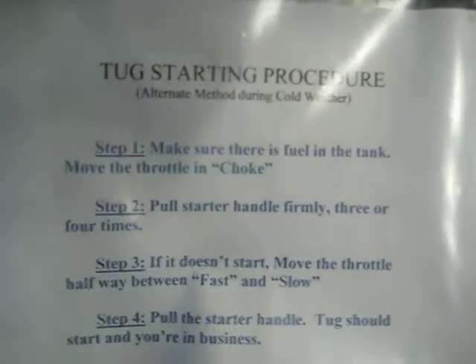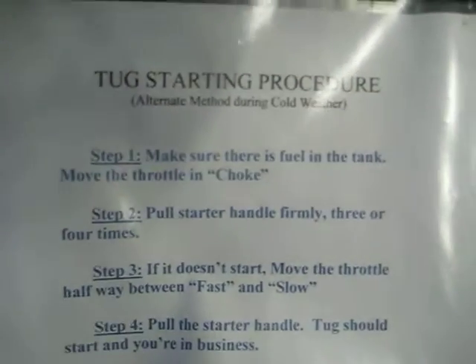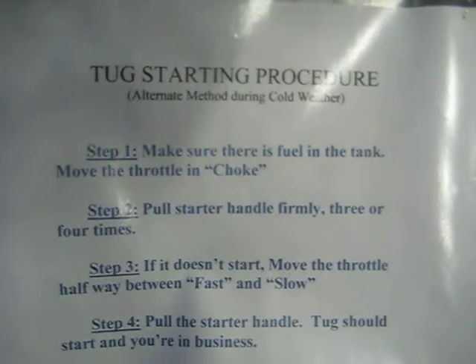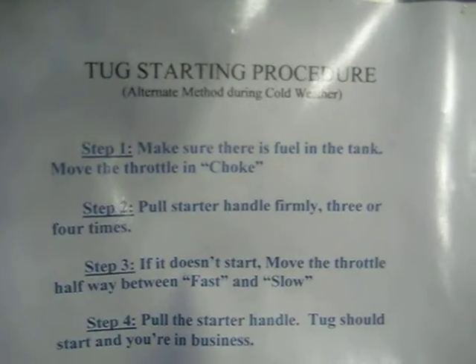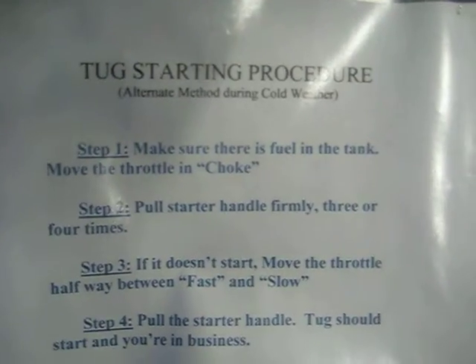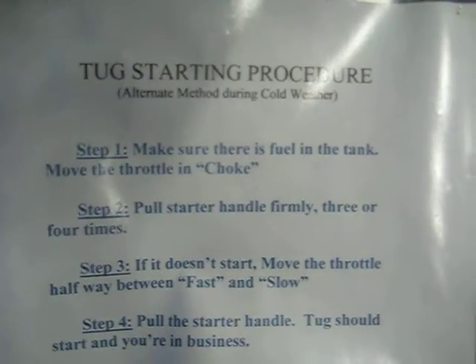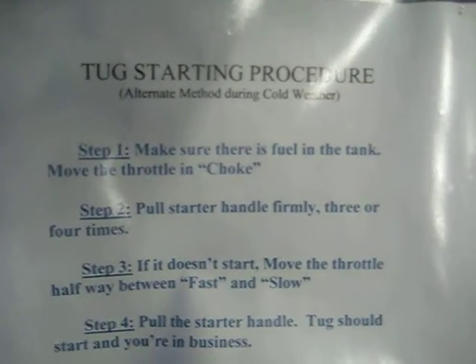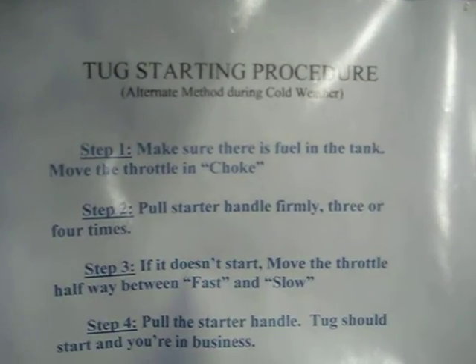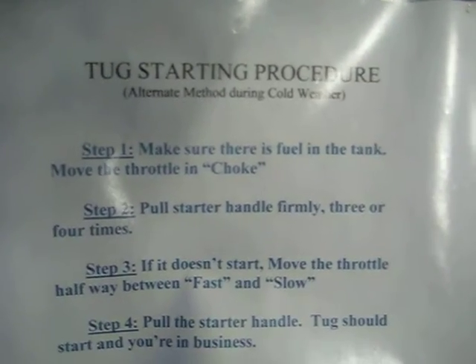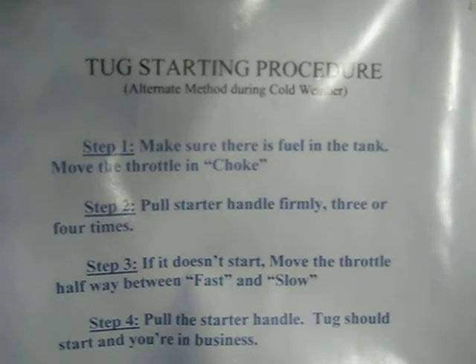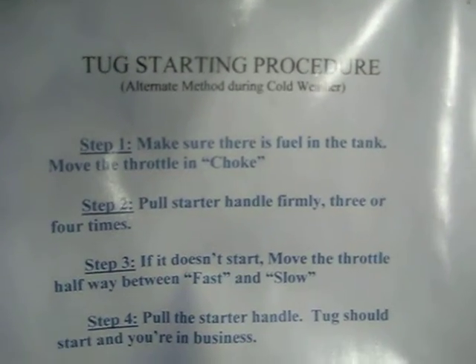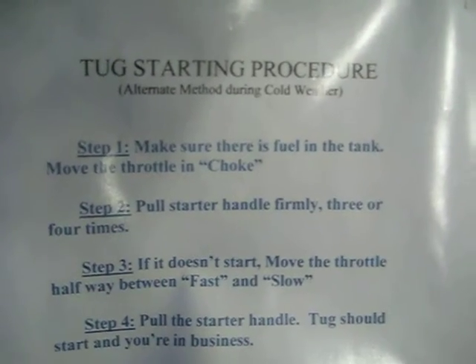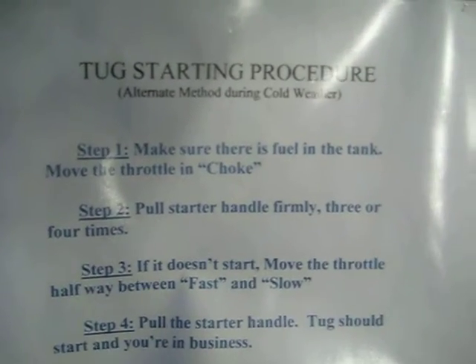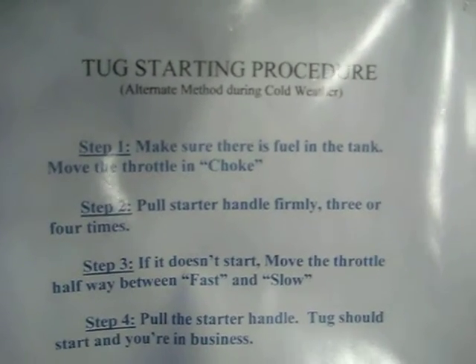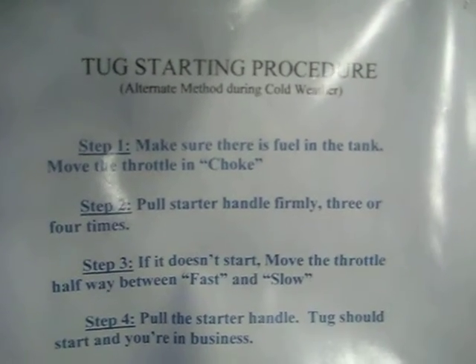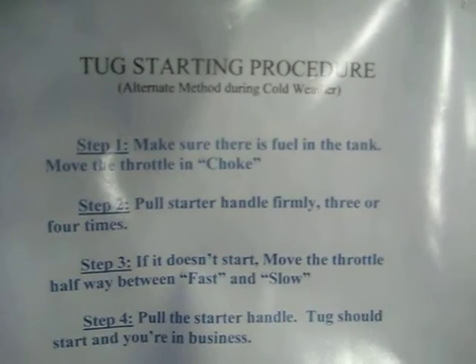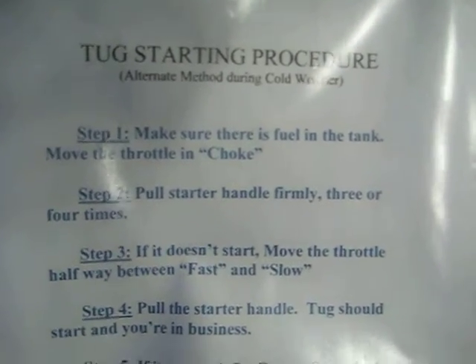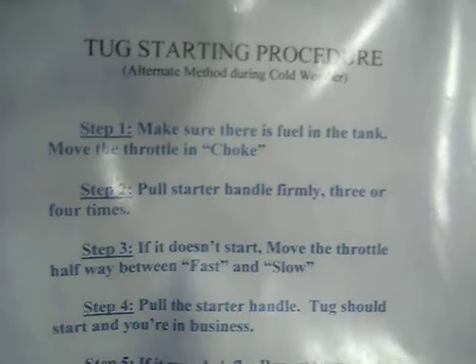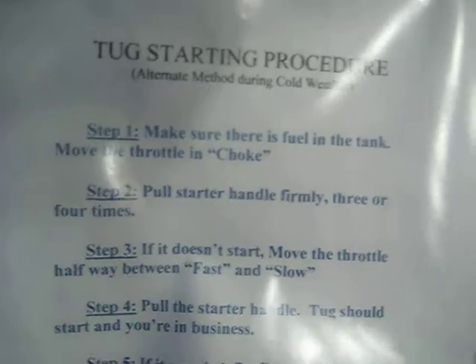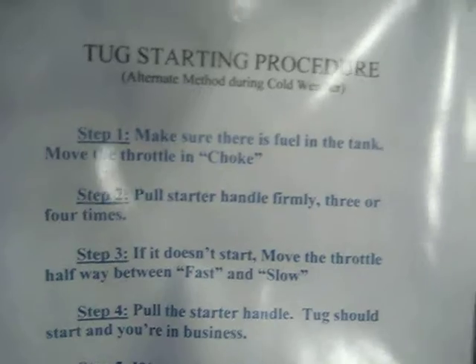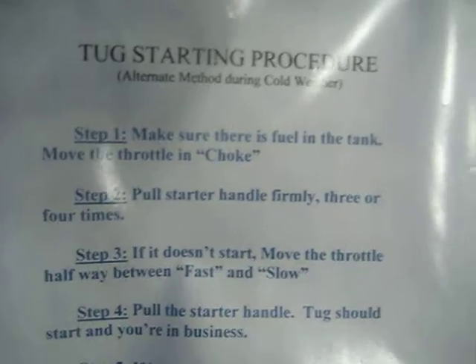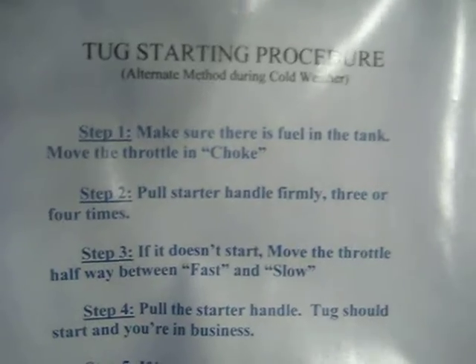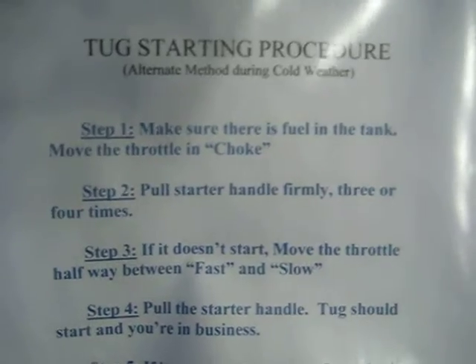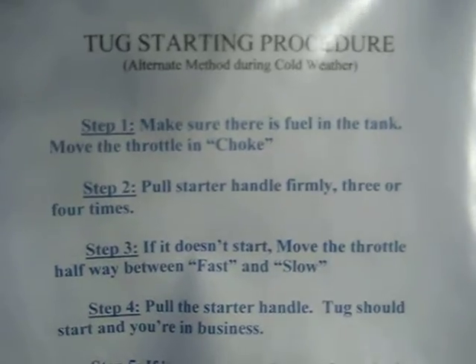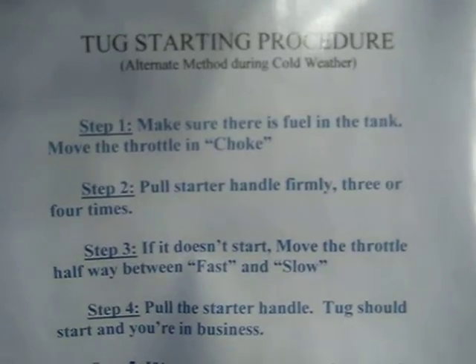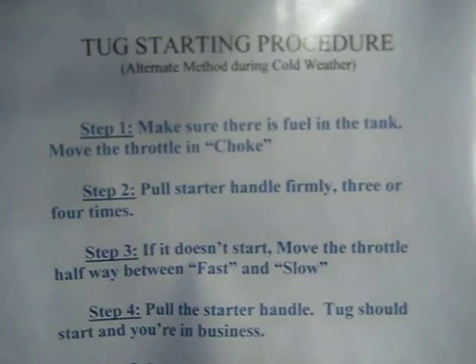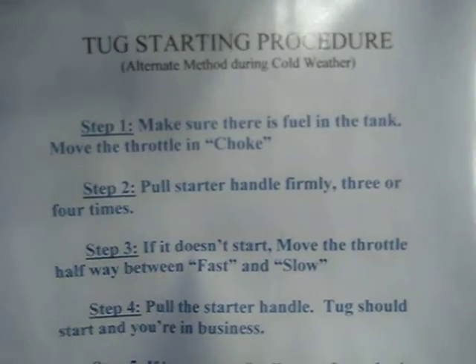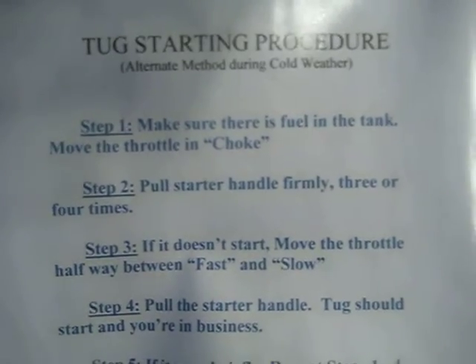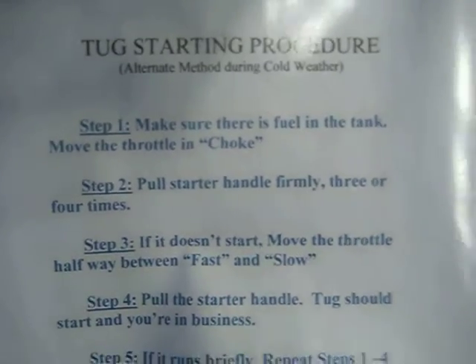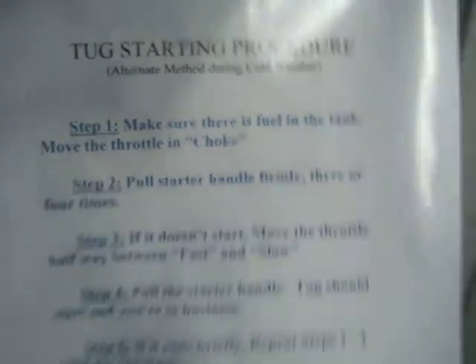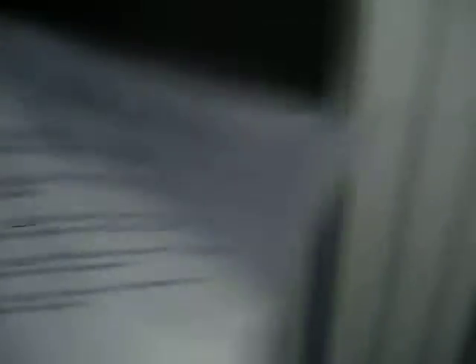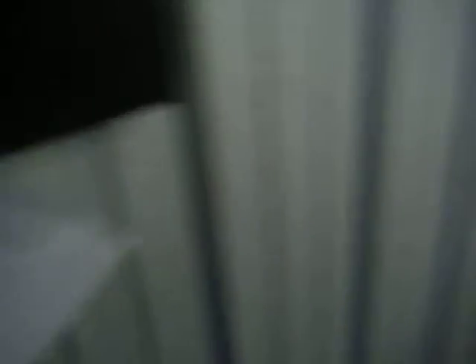Step one: make sure there's fuel in the tank. Move throttle choke, pull starter handle firmly three or four times.